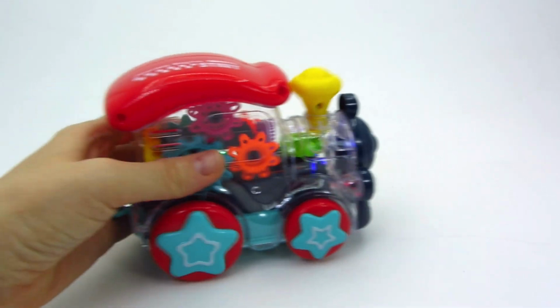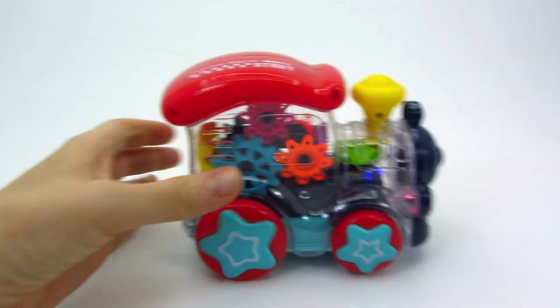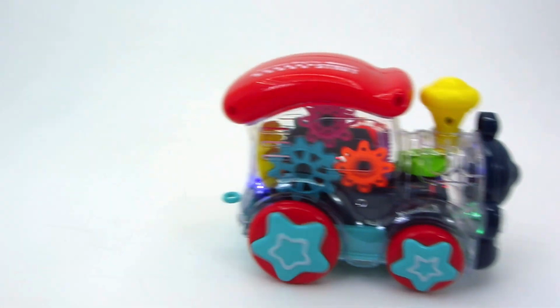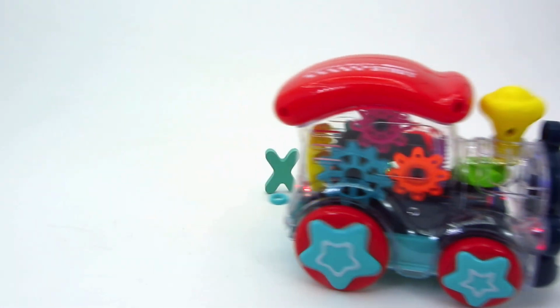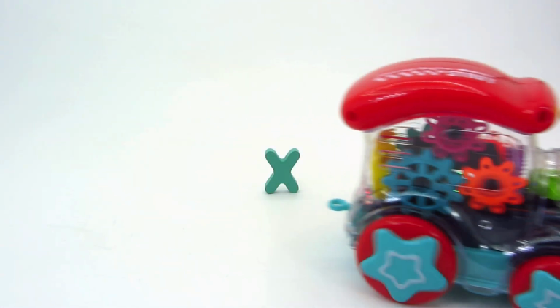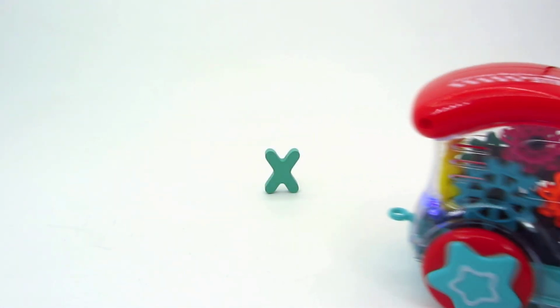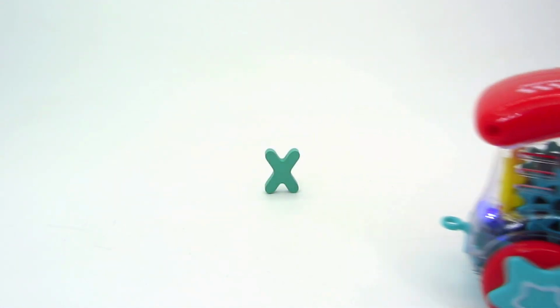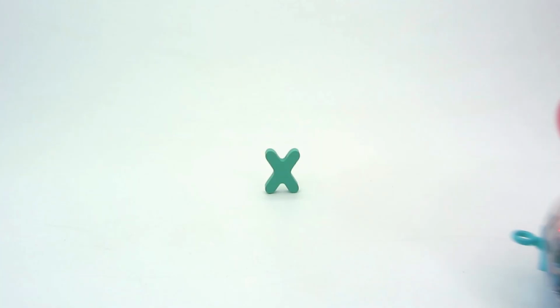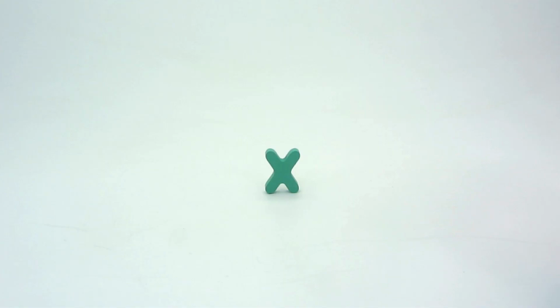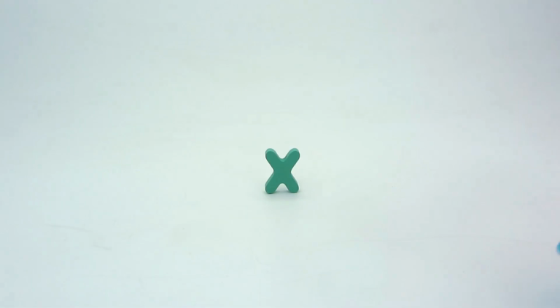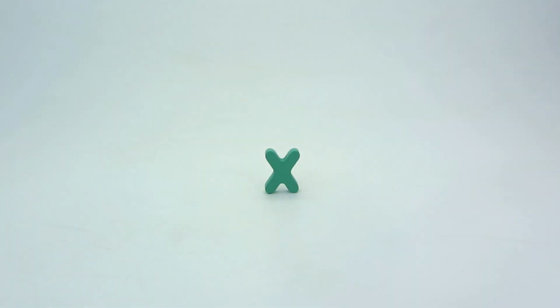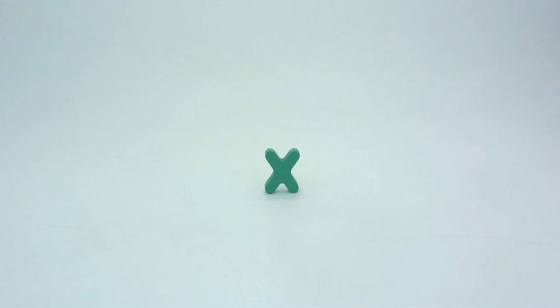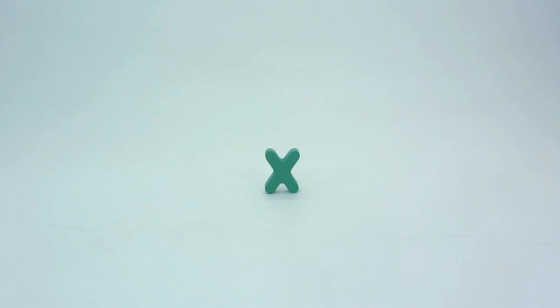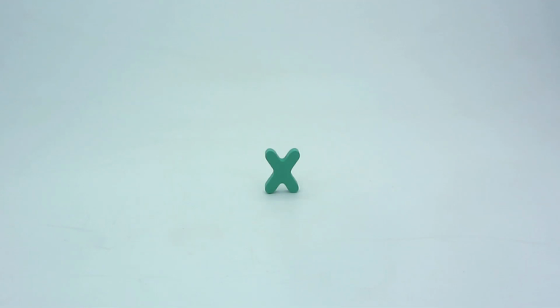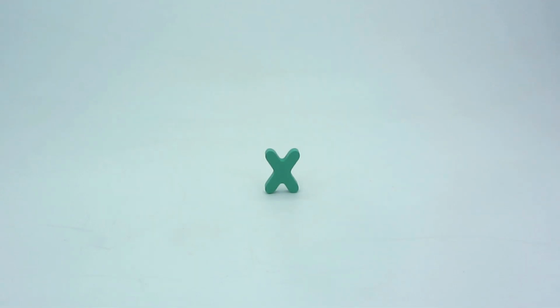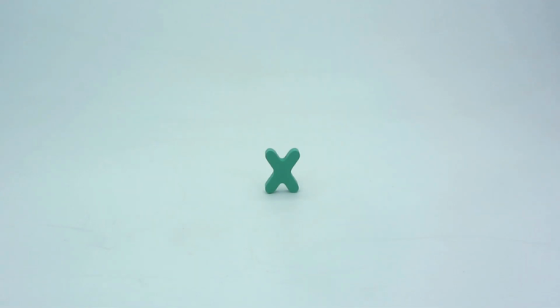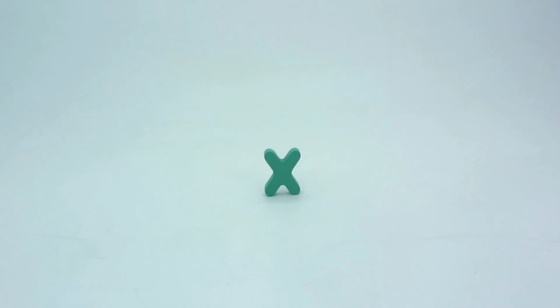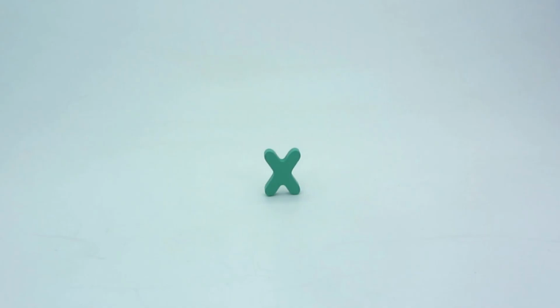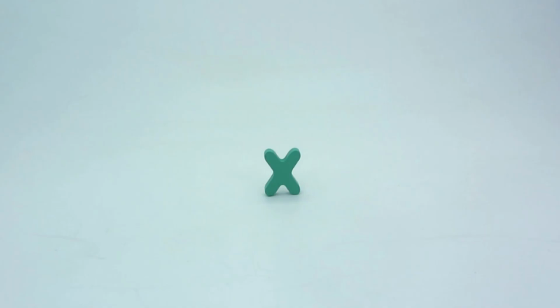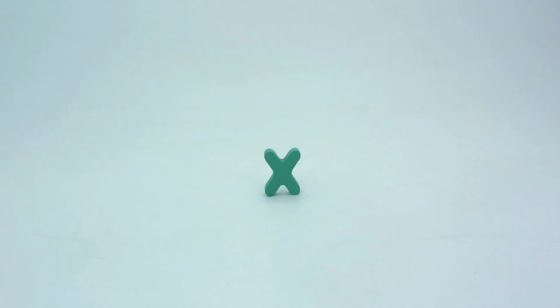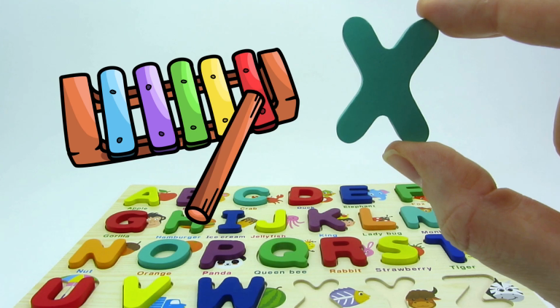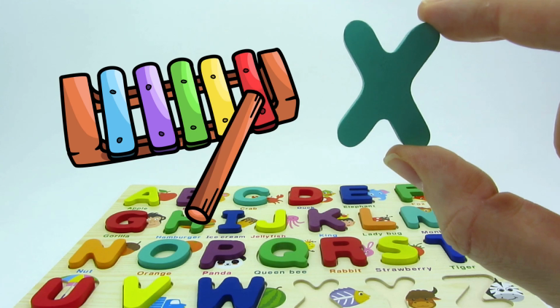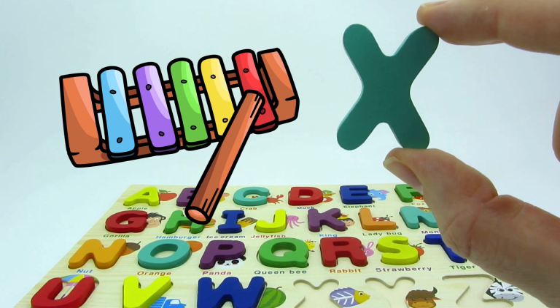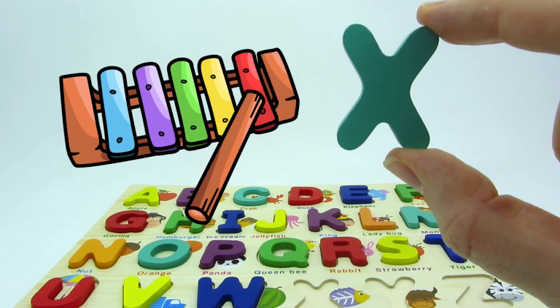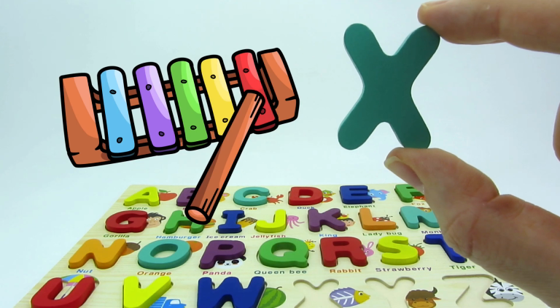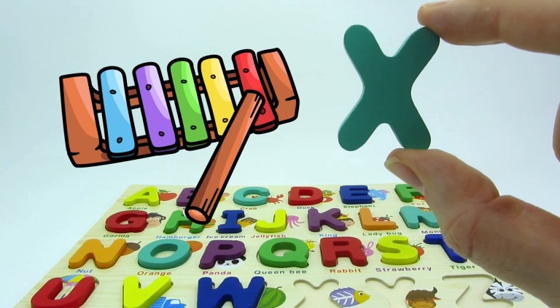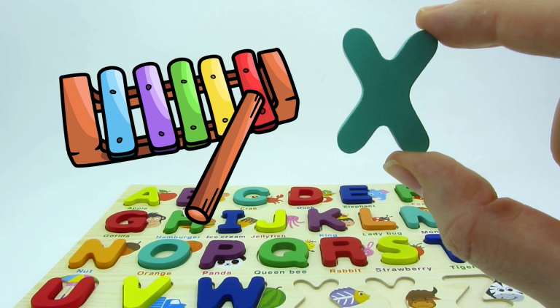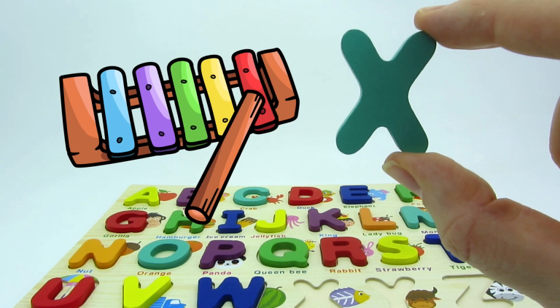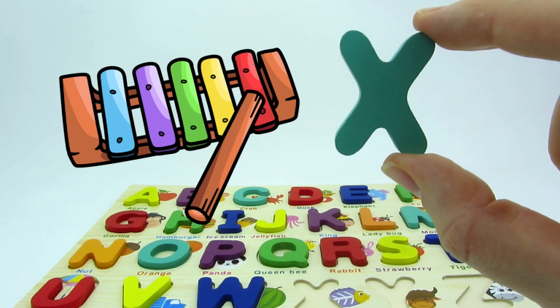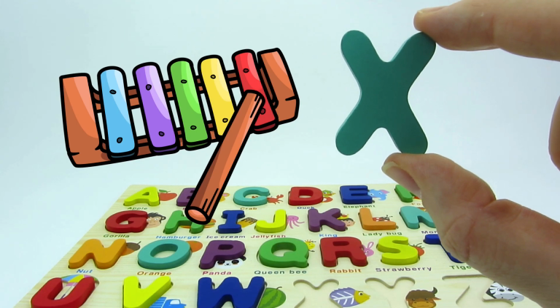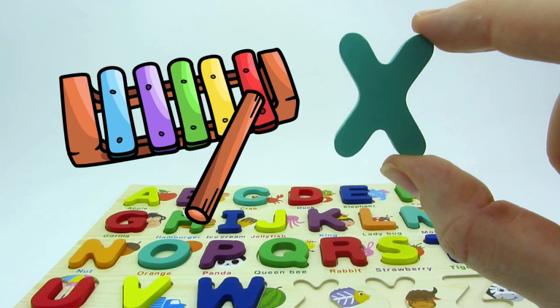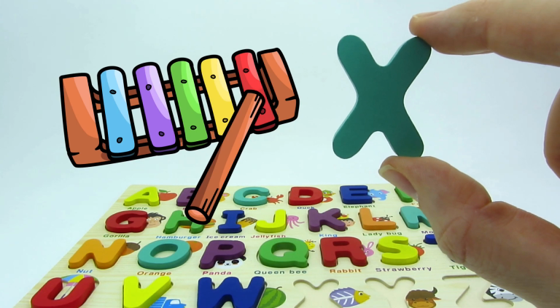It's a funny train! And we found the letter X! X is for xylophone!